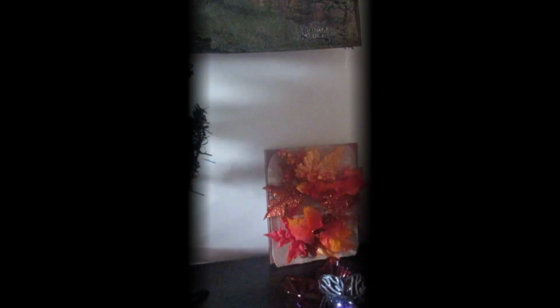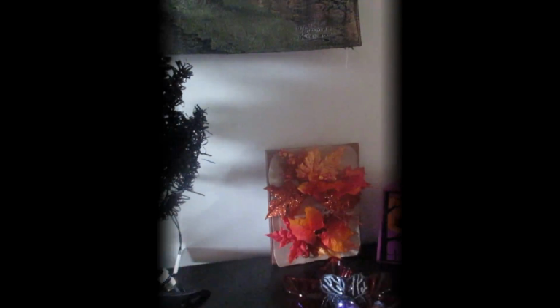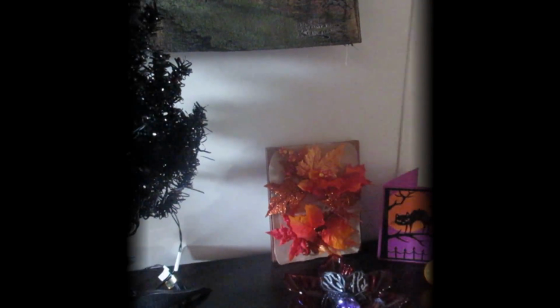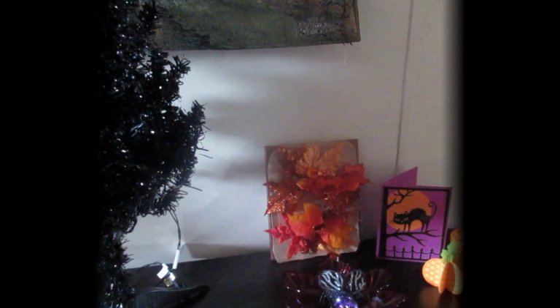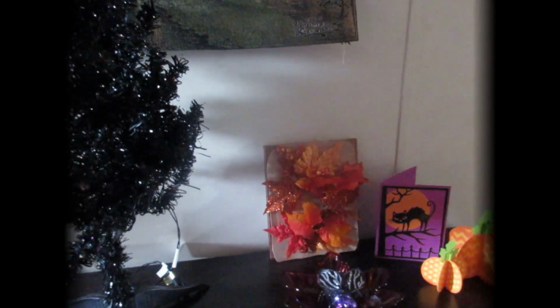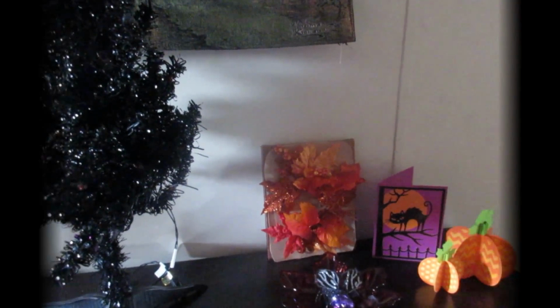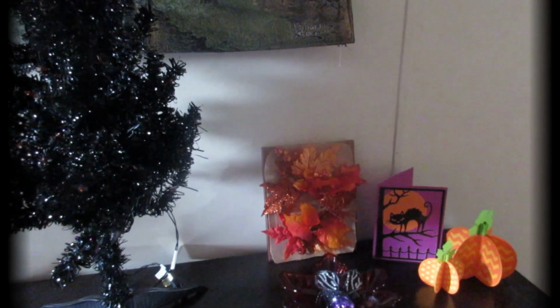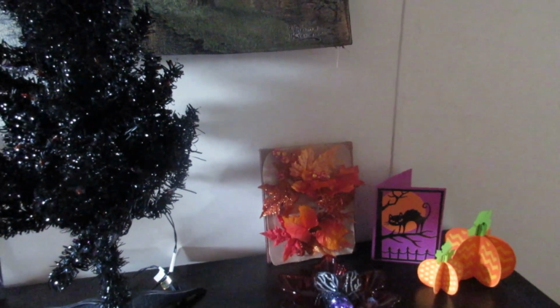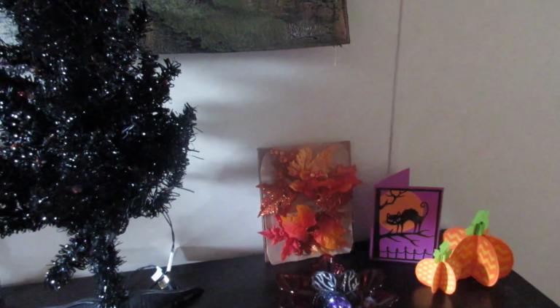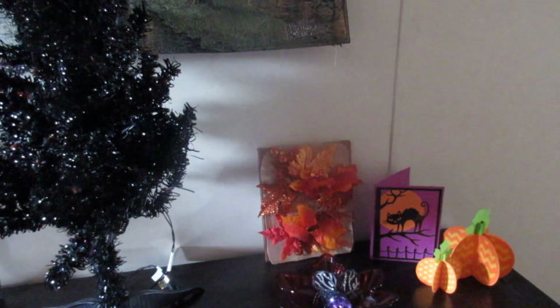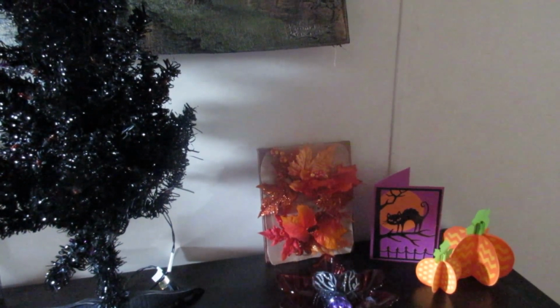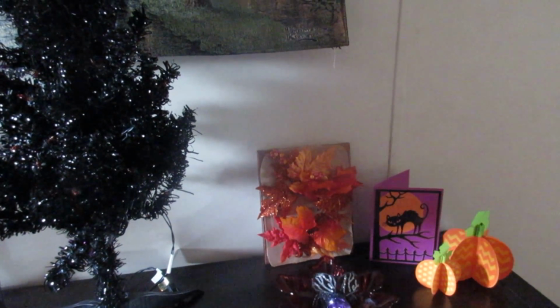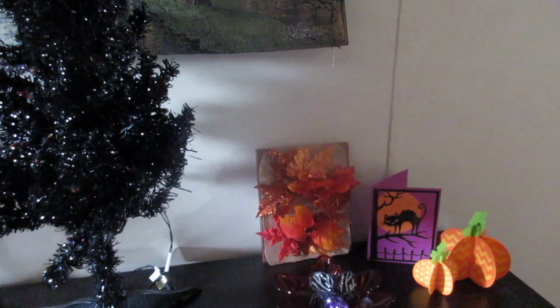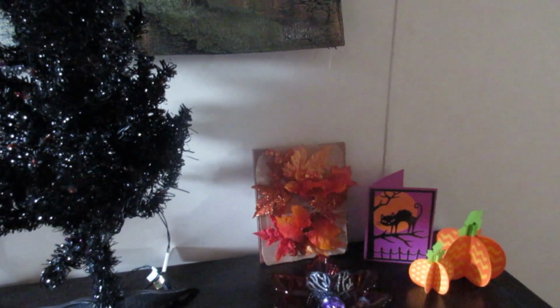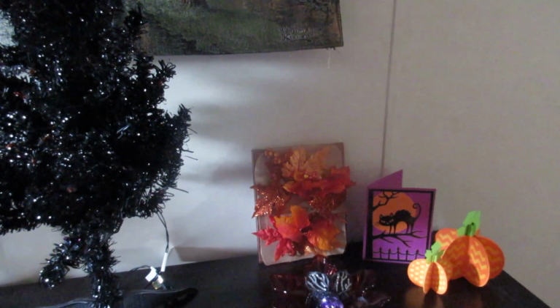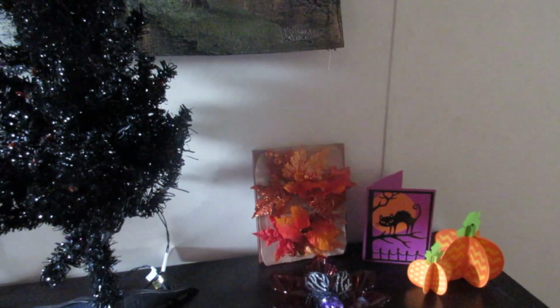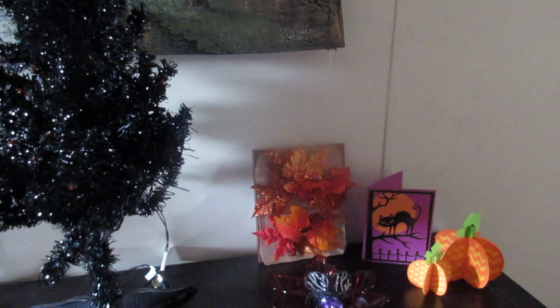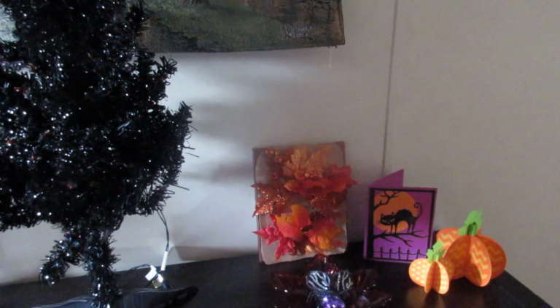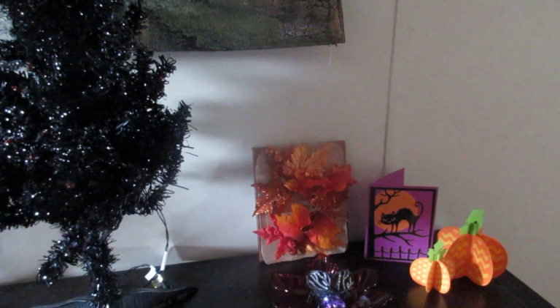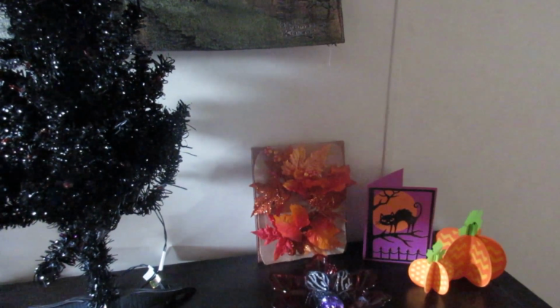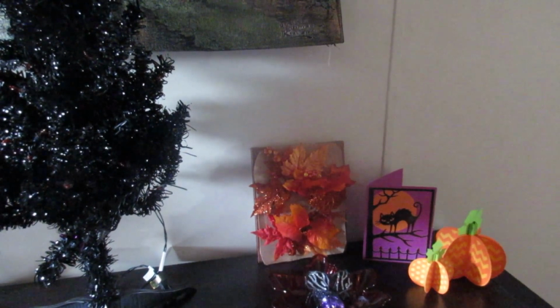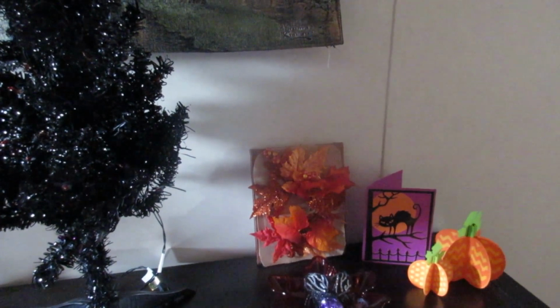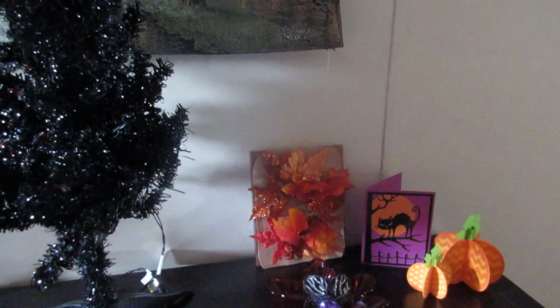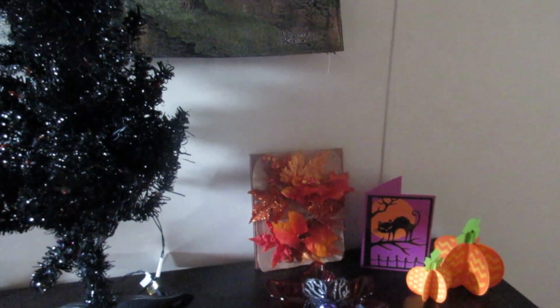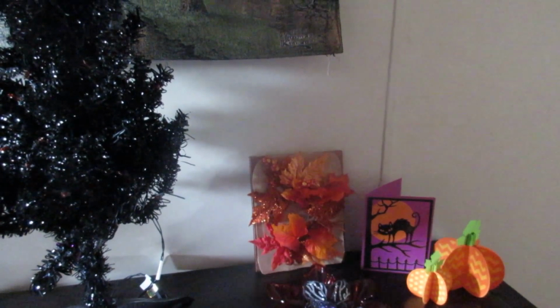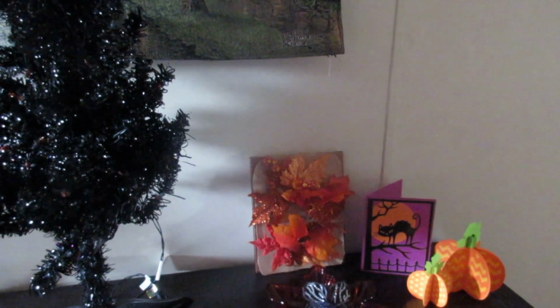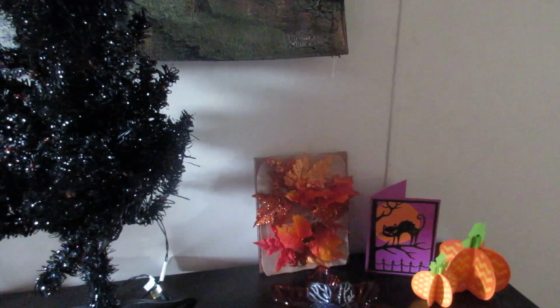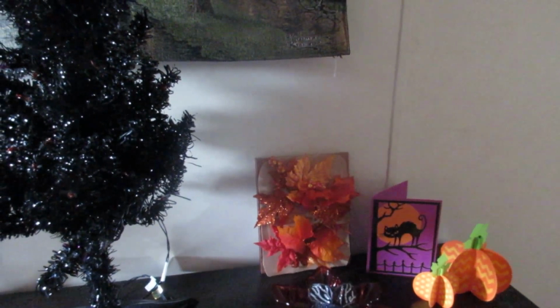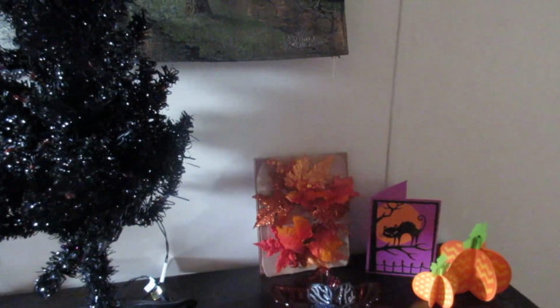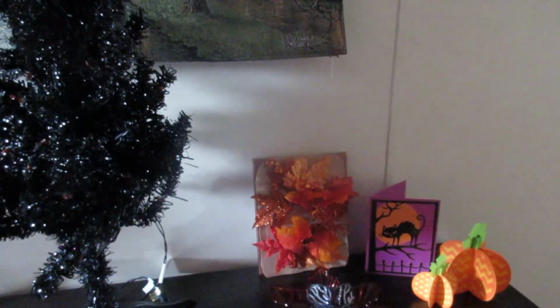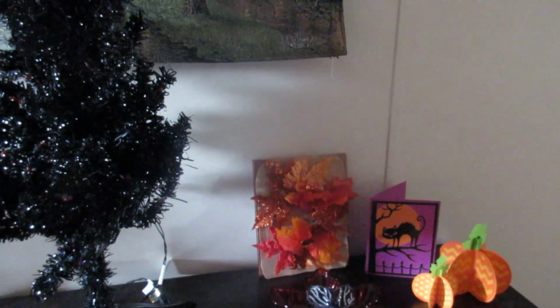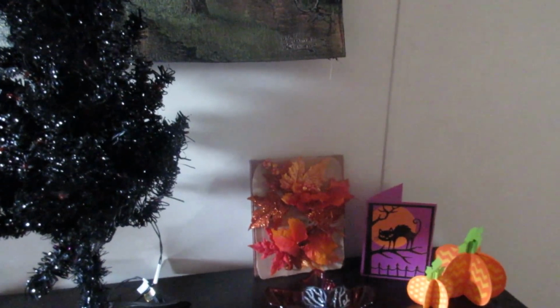Hi everybody, it's Esther. And Danielle. And welcome to day six of the 31 days of Halloween.